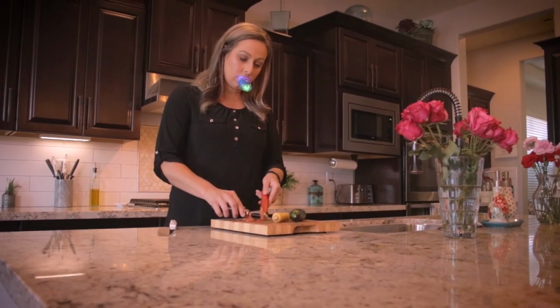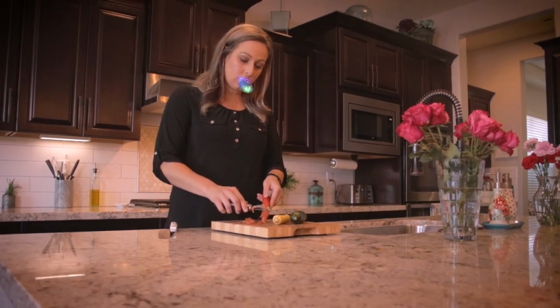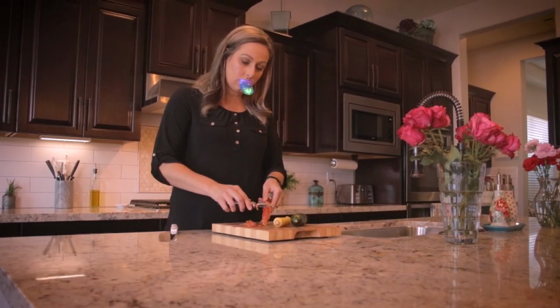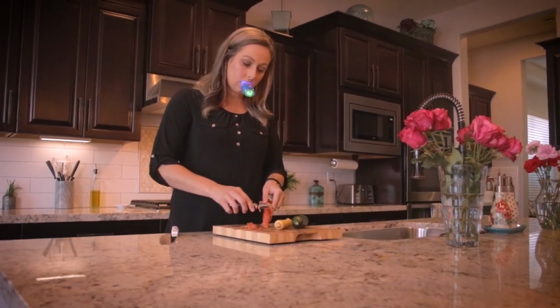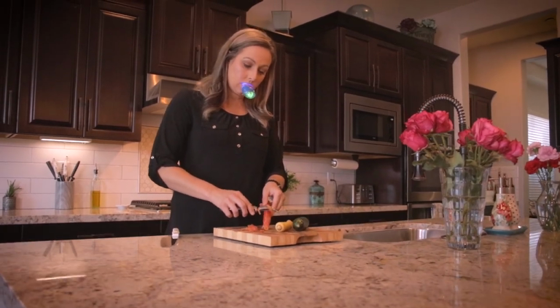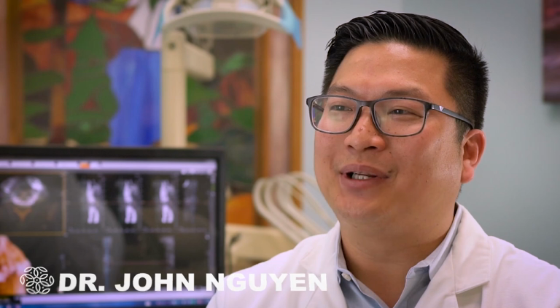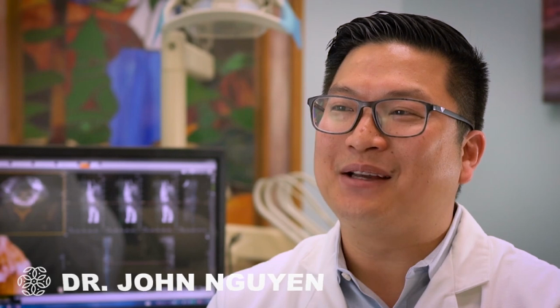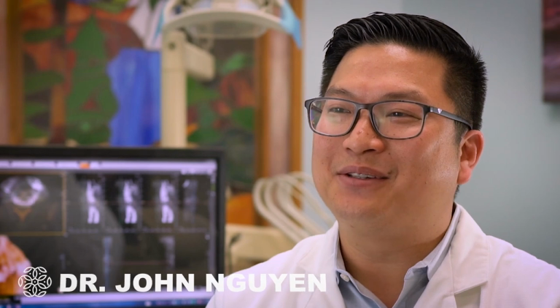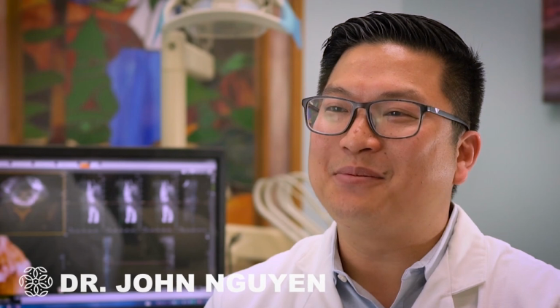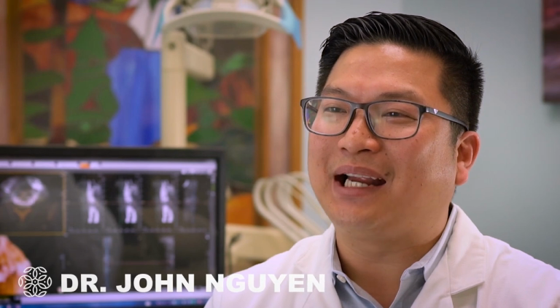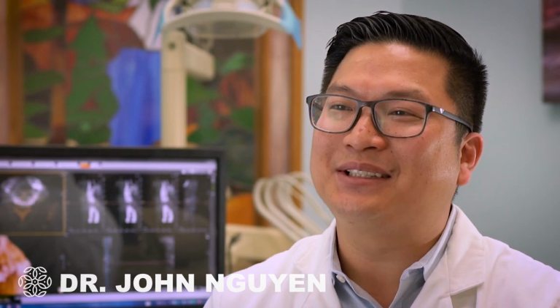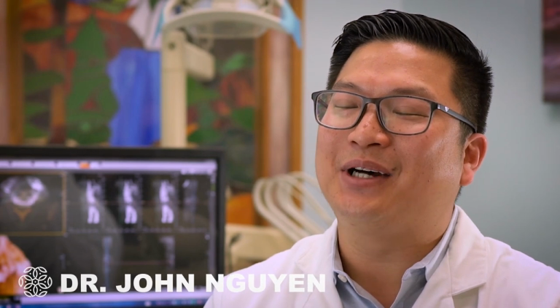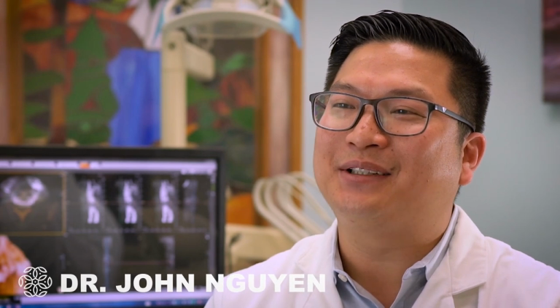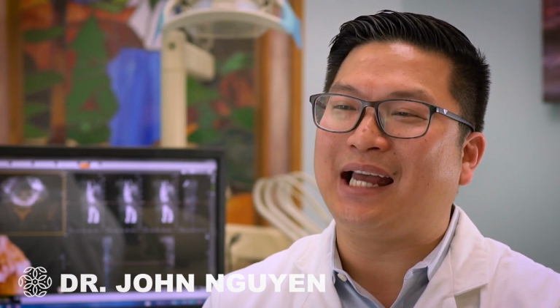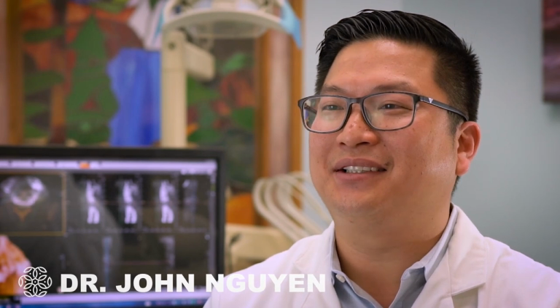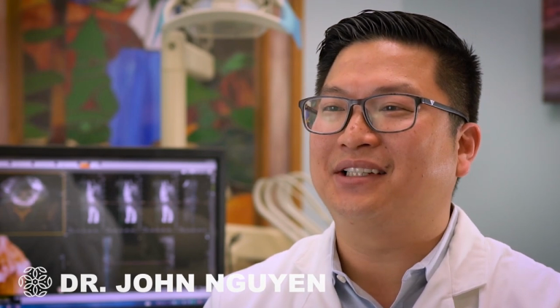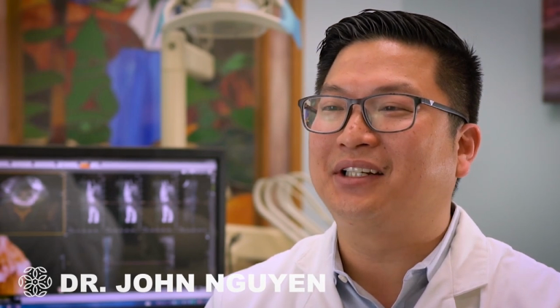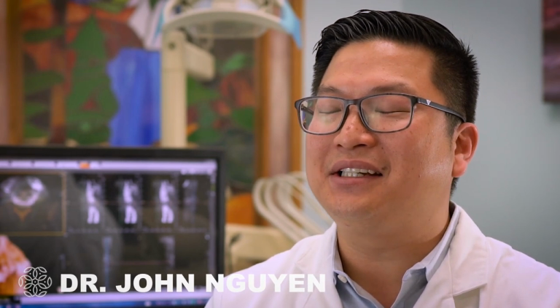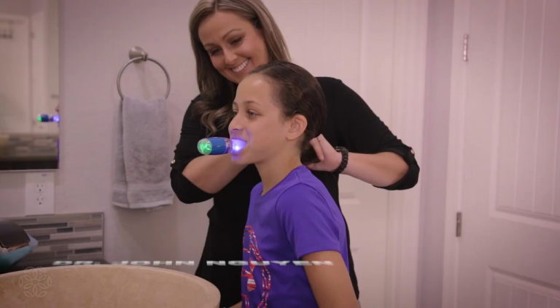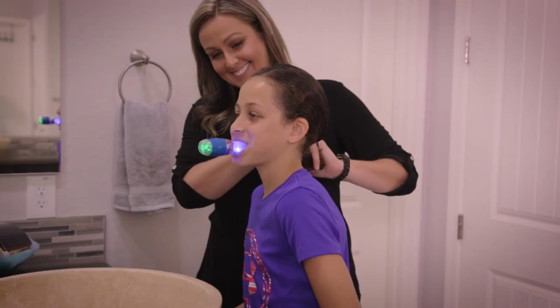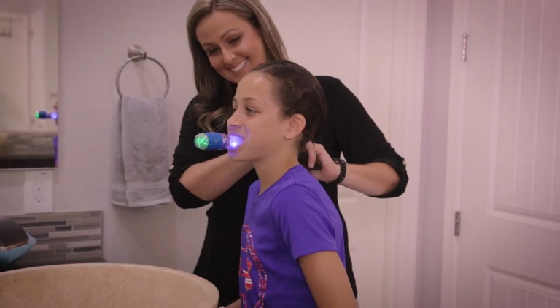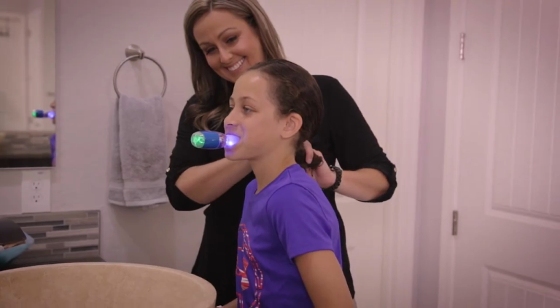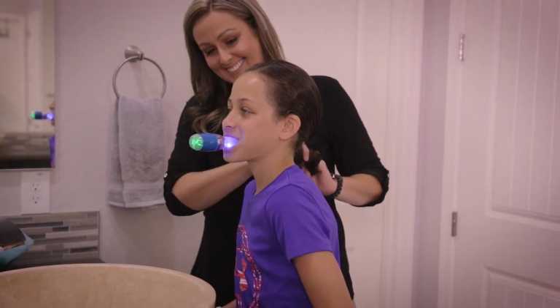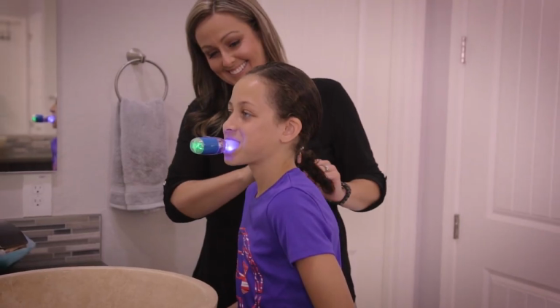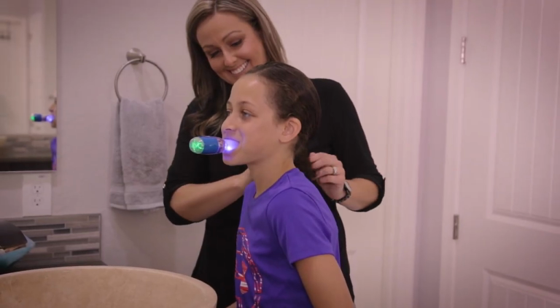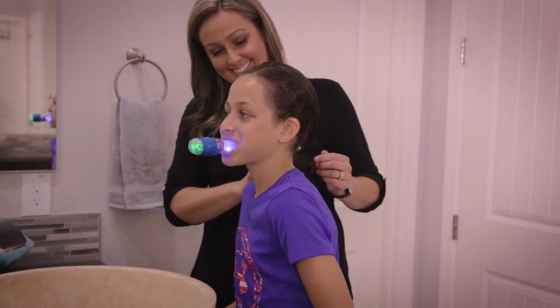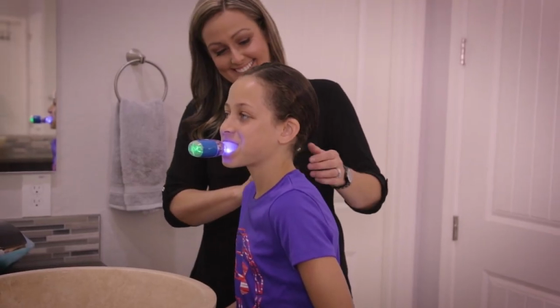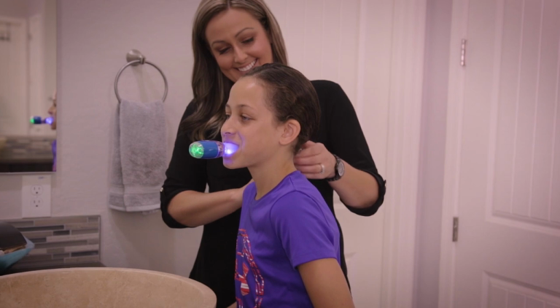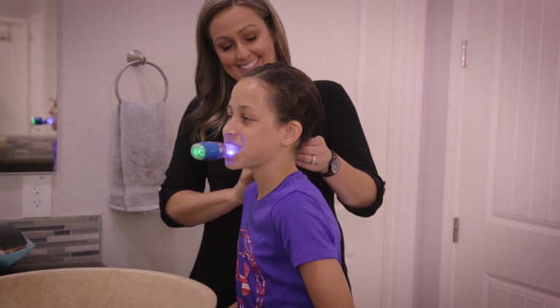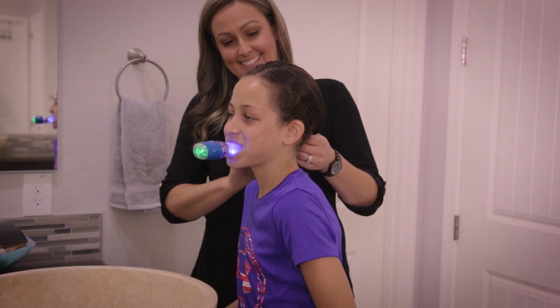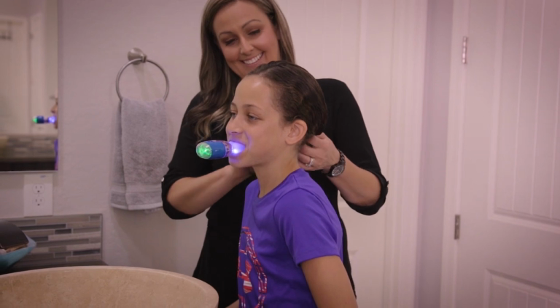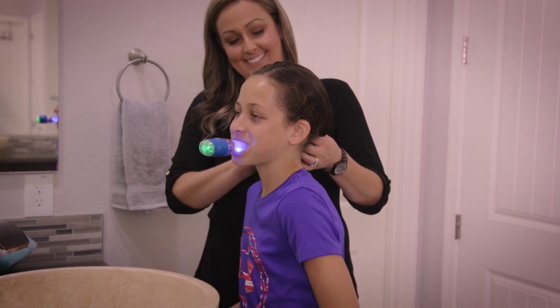The hands-free whitening mode allows you to free up your hands to do other tasks, such as cooking, cleaning, or even using your phone or playing video games.